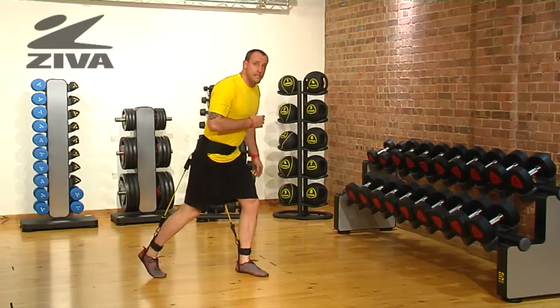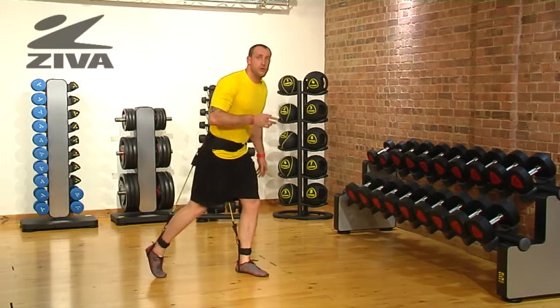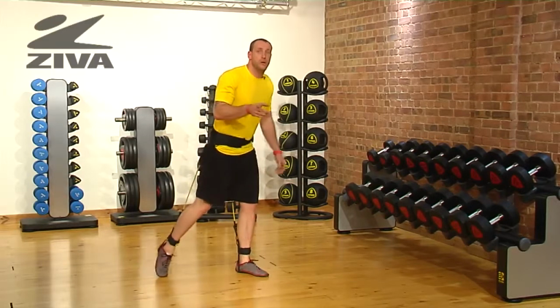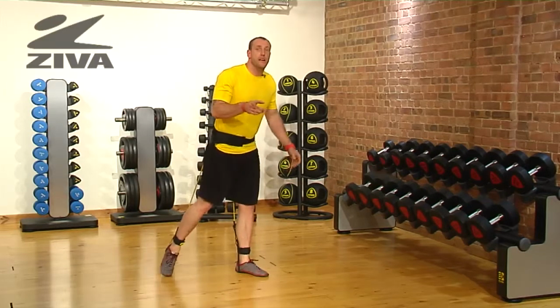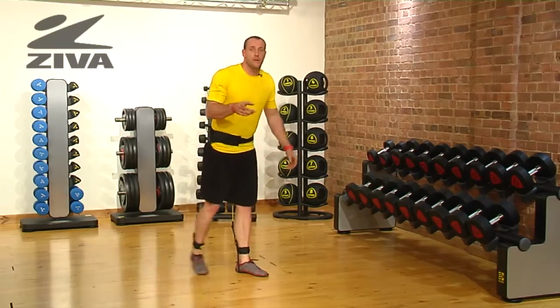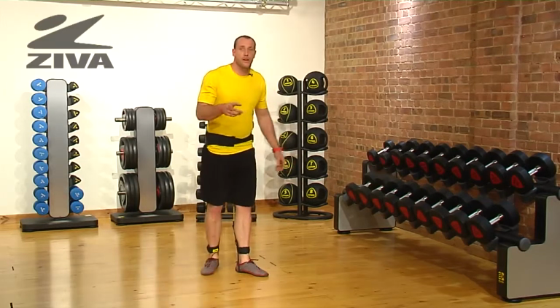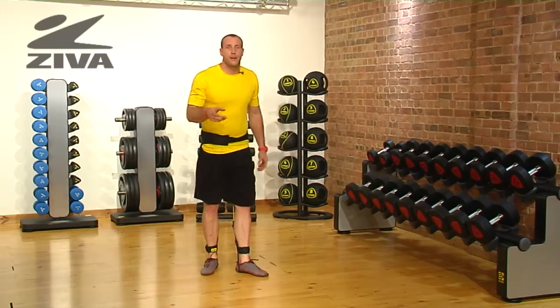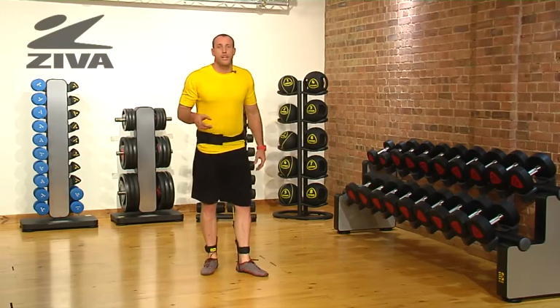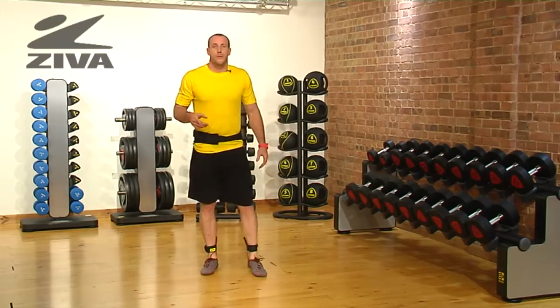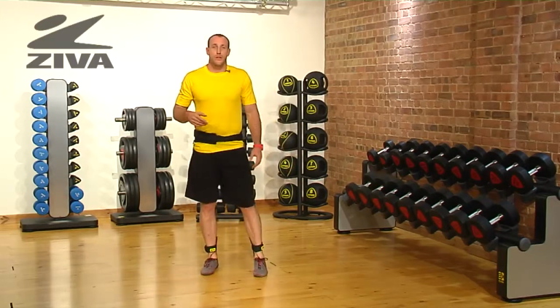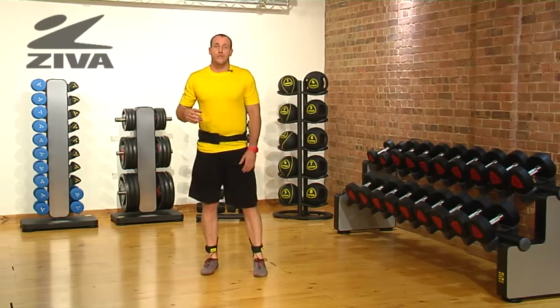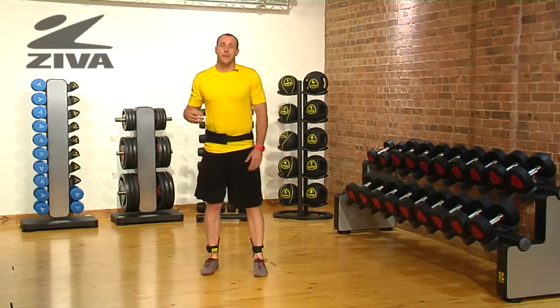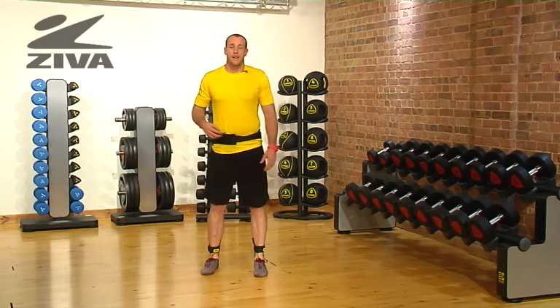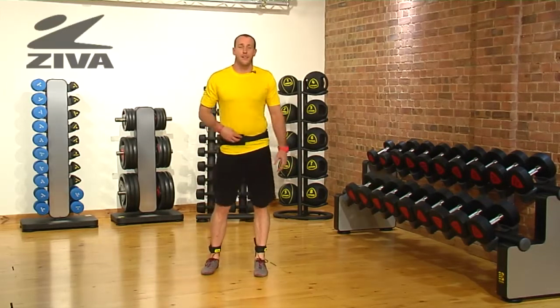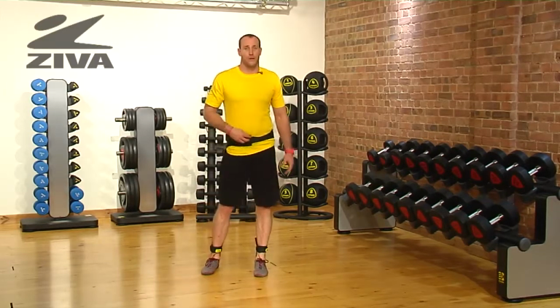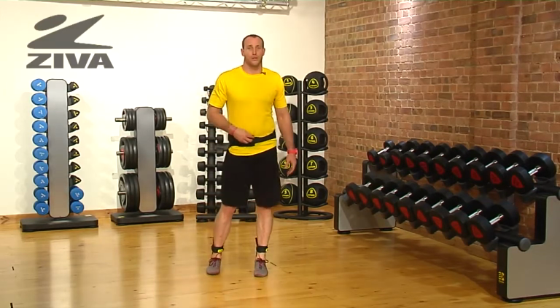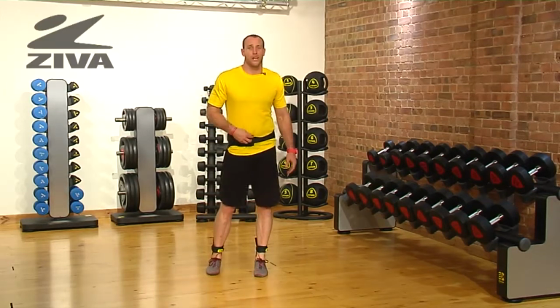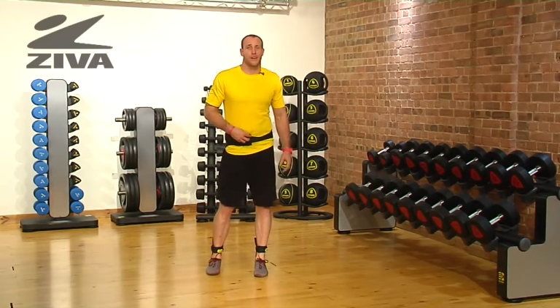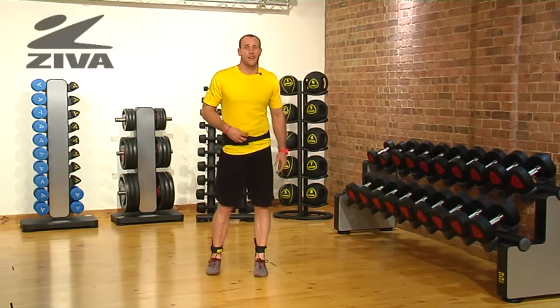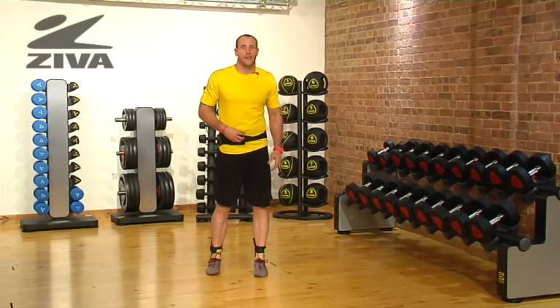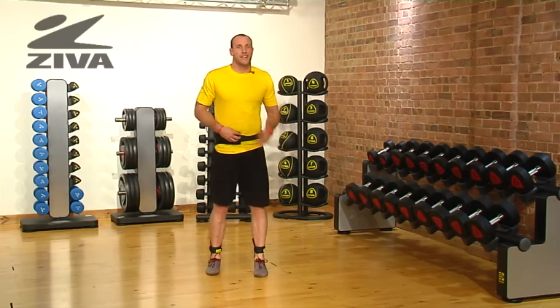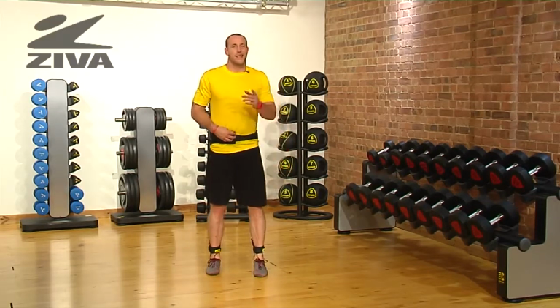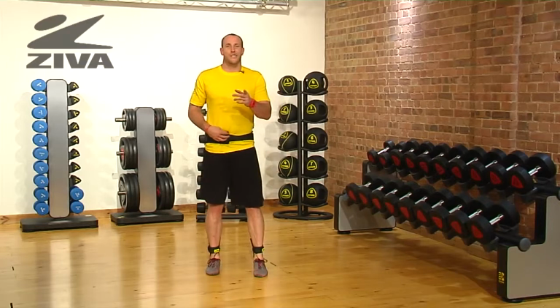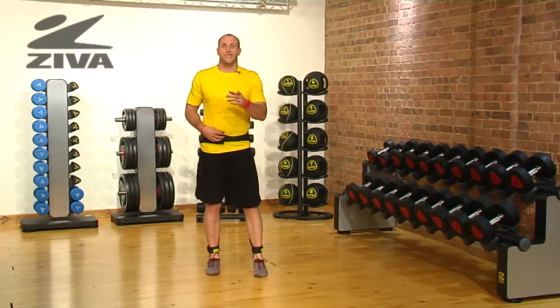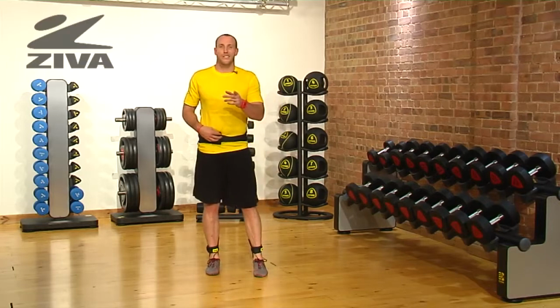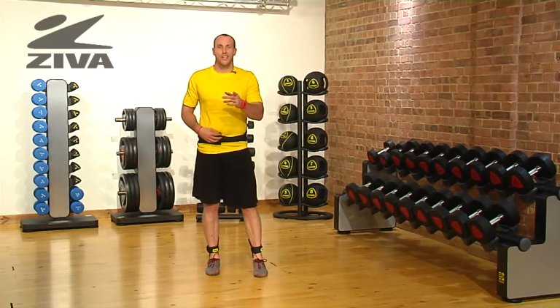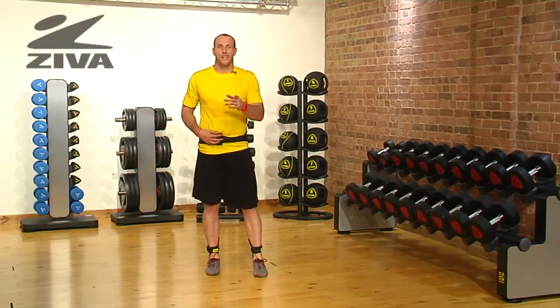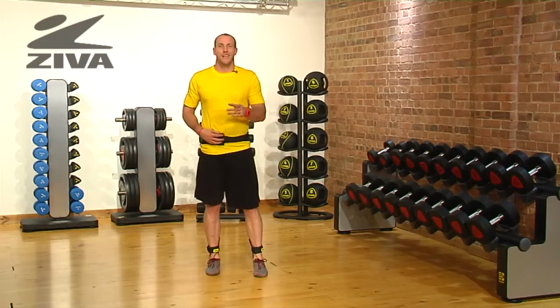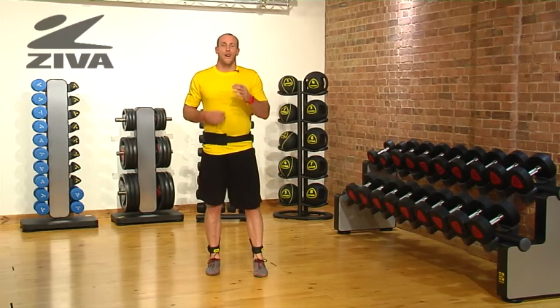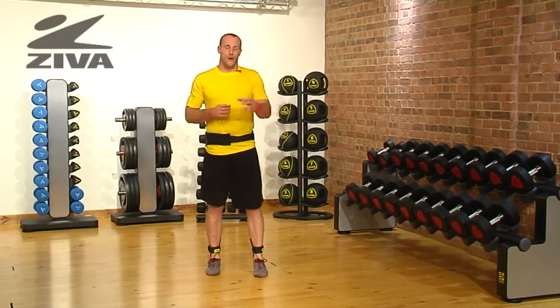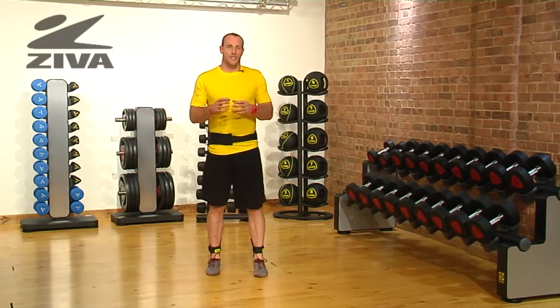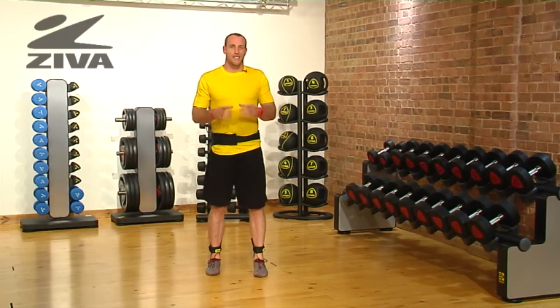Choose your level when you're using the vertical trainer, and that's your lunge alternates.